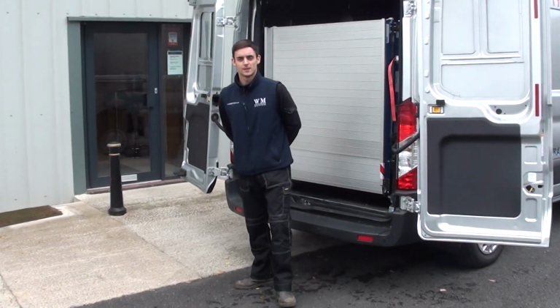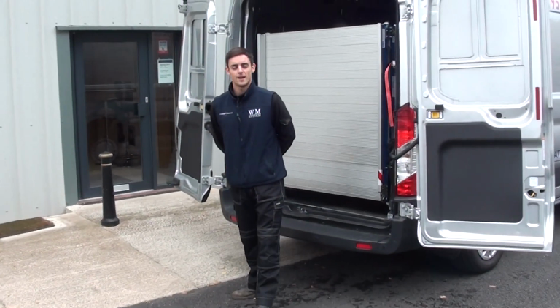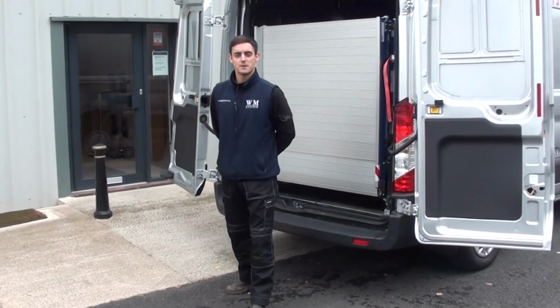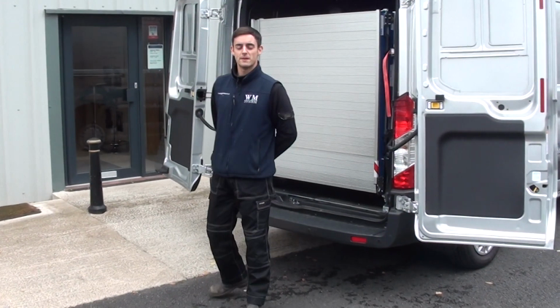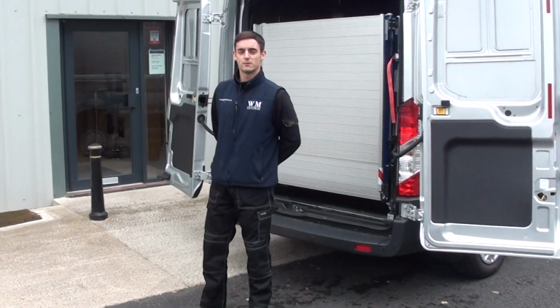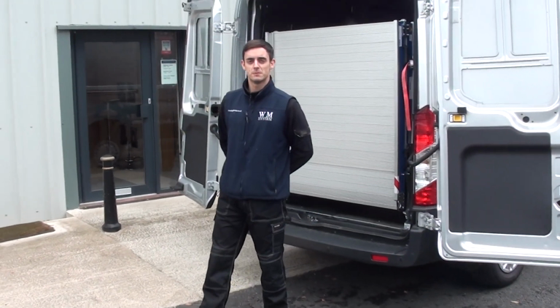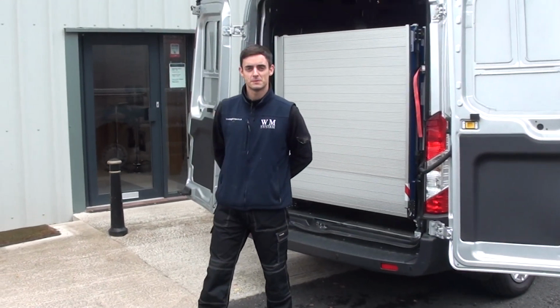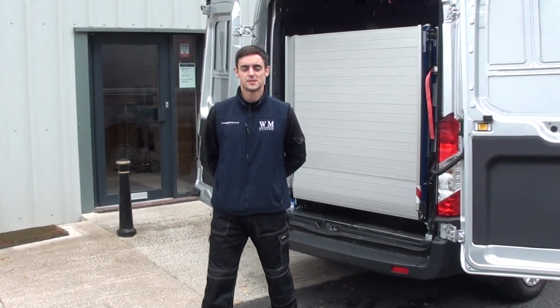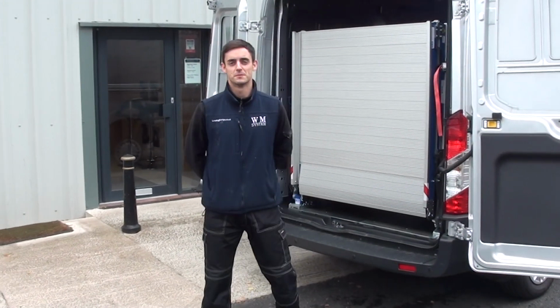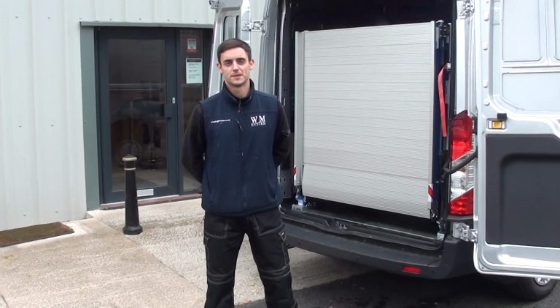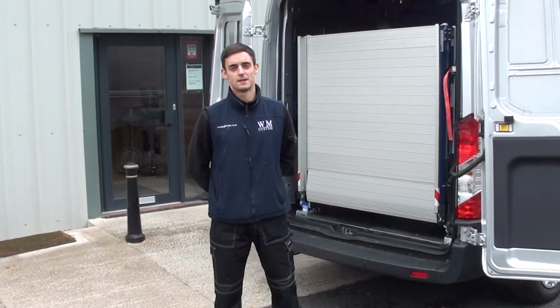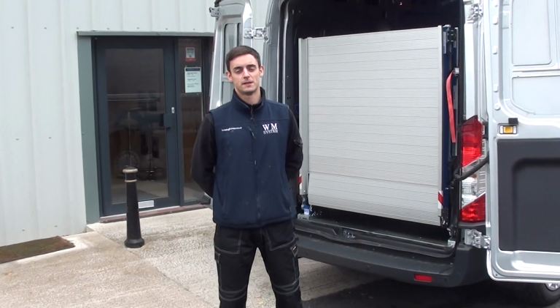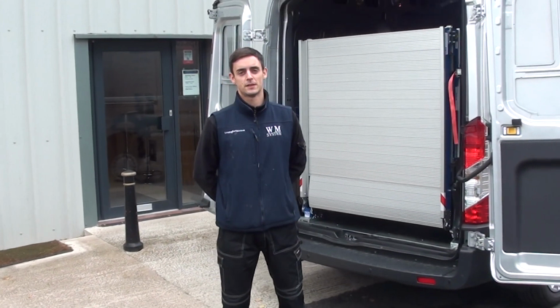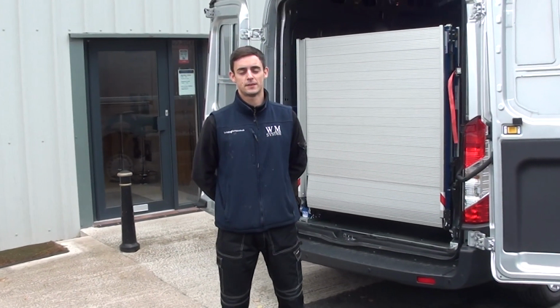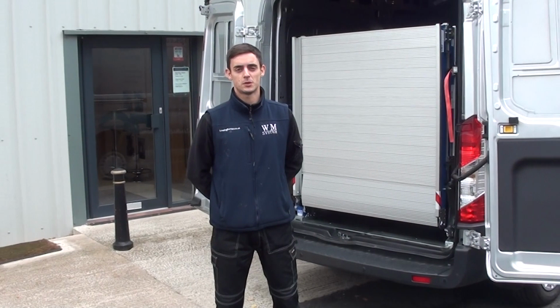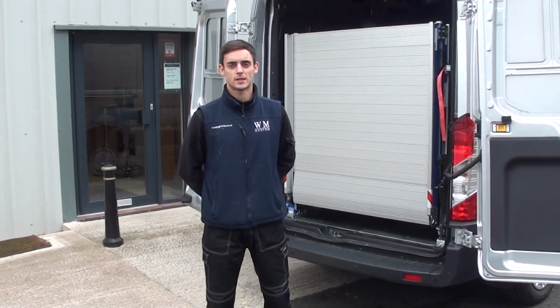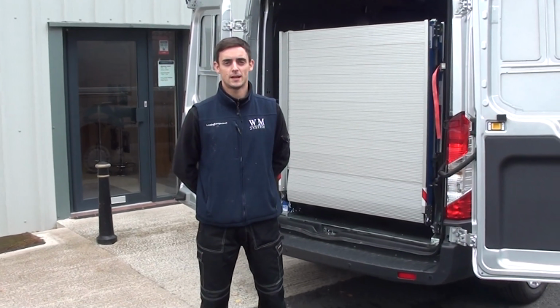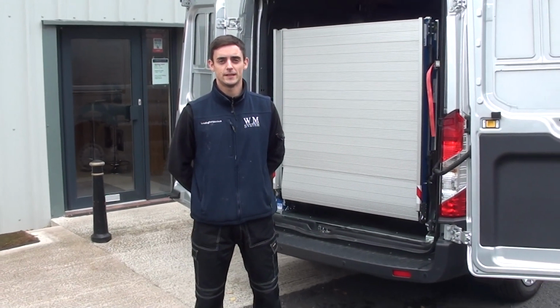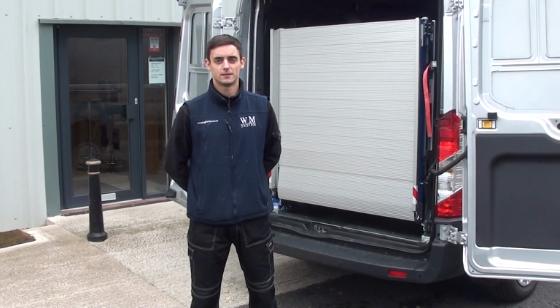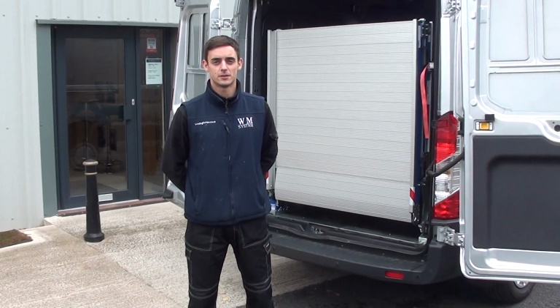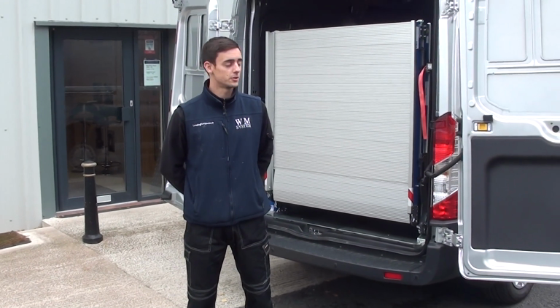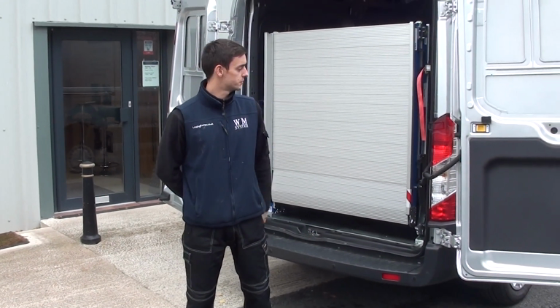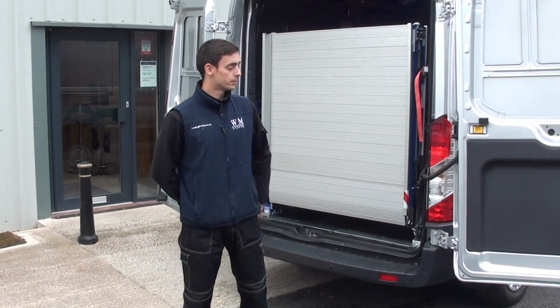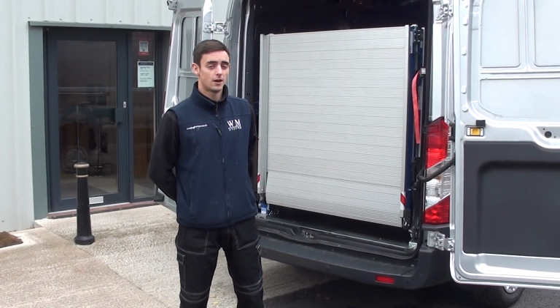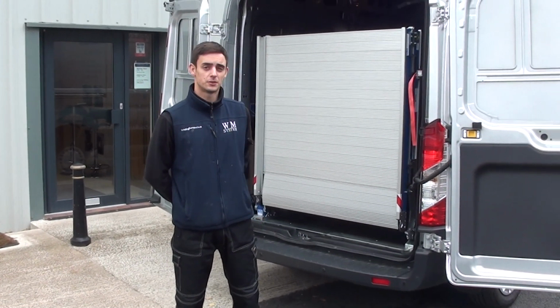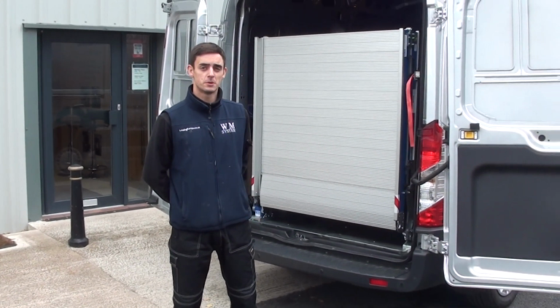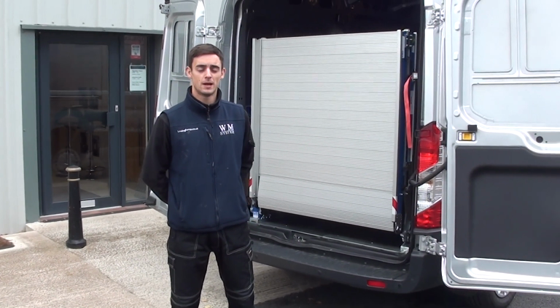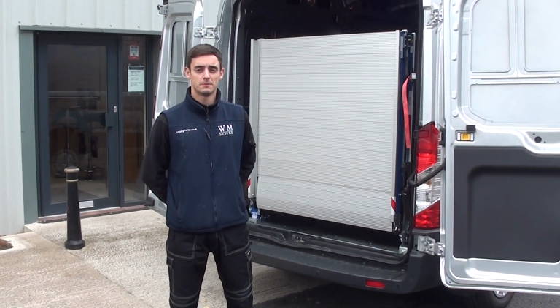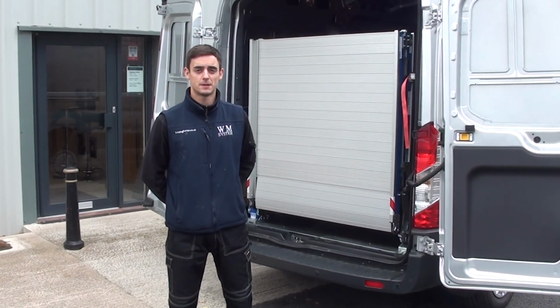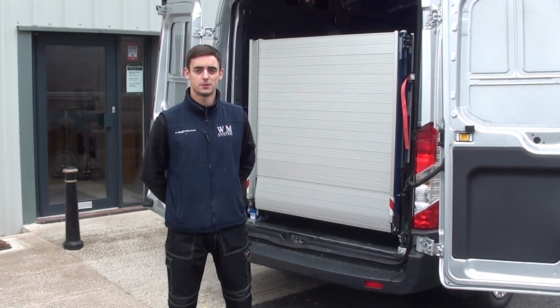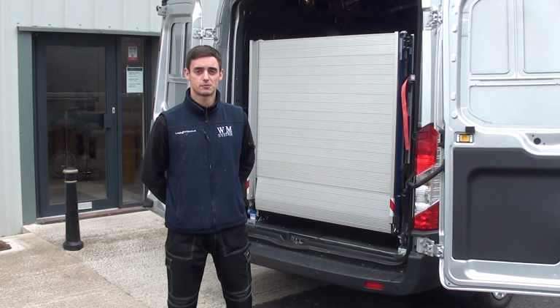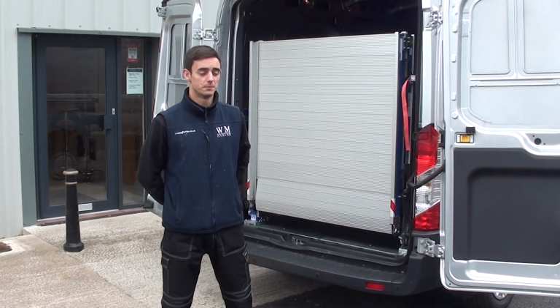Hi, I'm Ben from WM System and I'm going to give you a quick guide on using our WM Lite Plus Ramp.